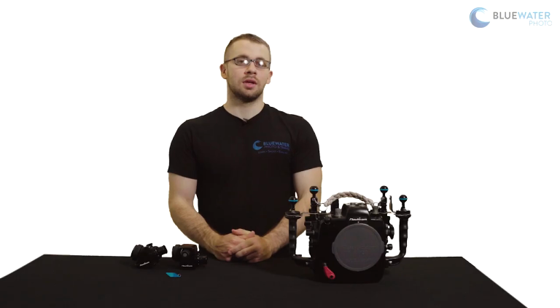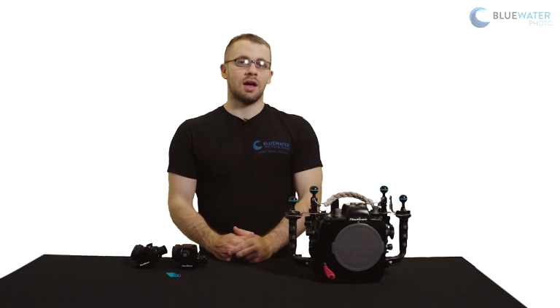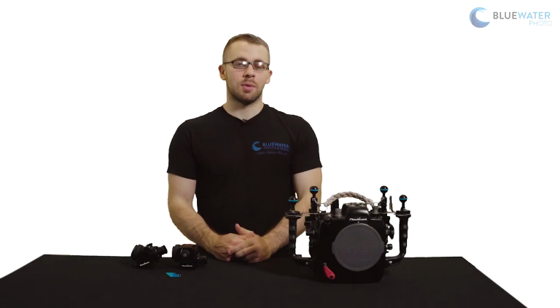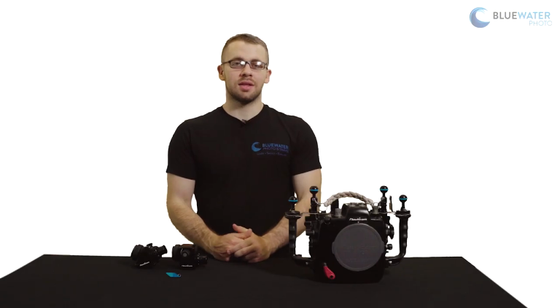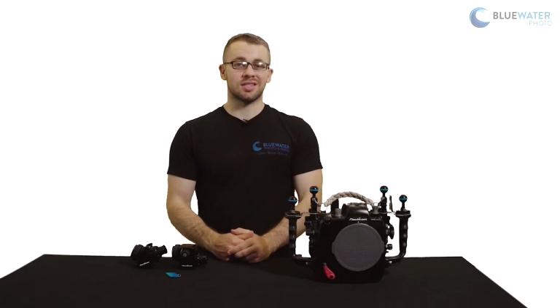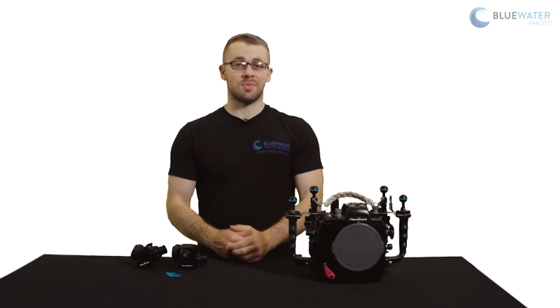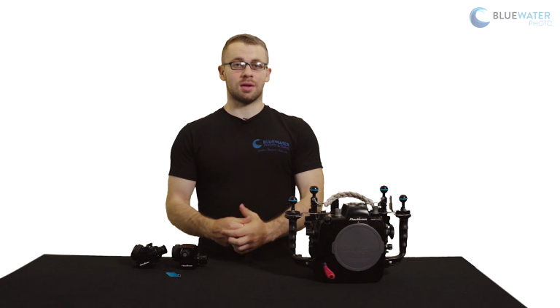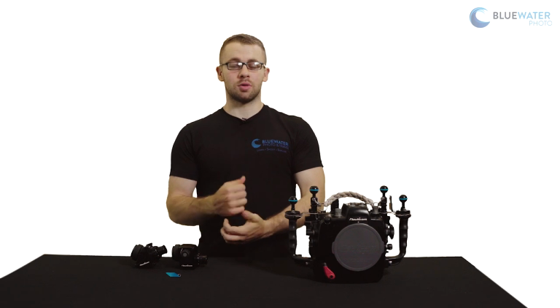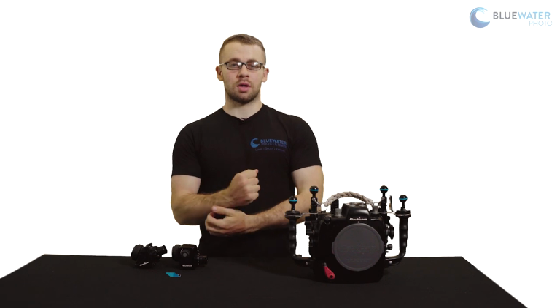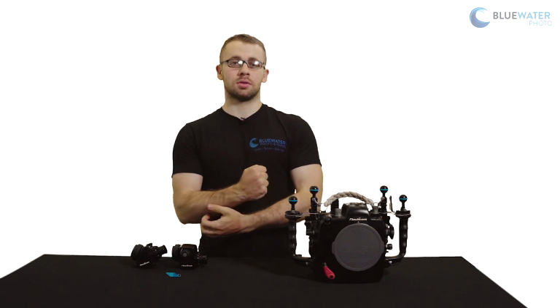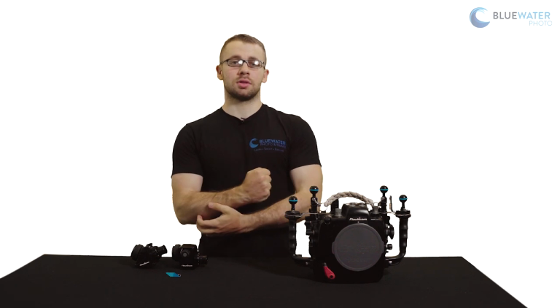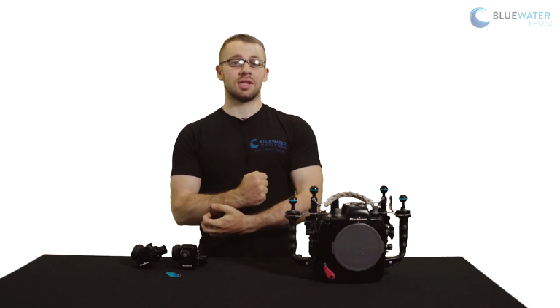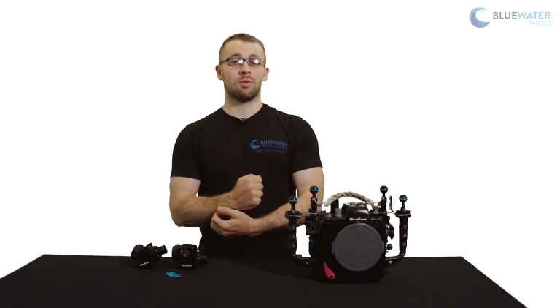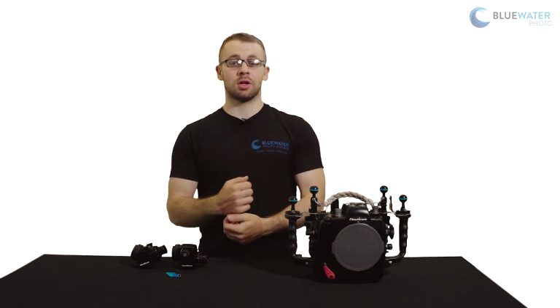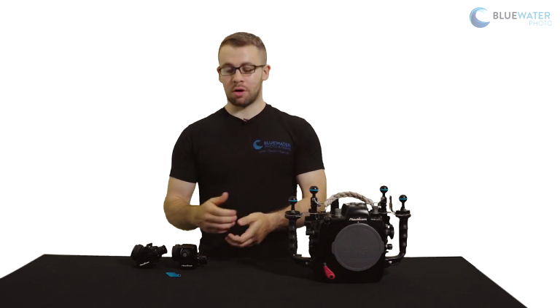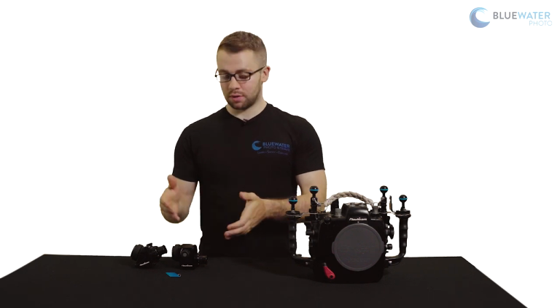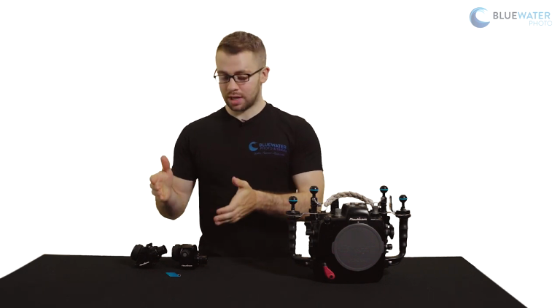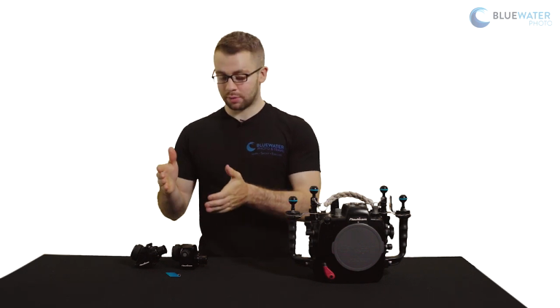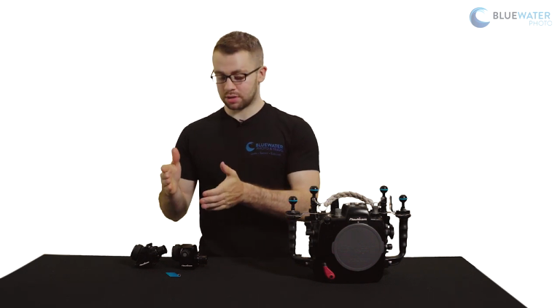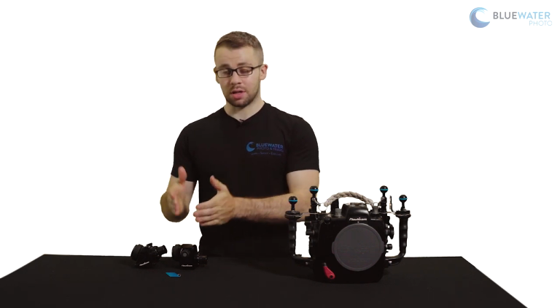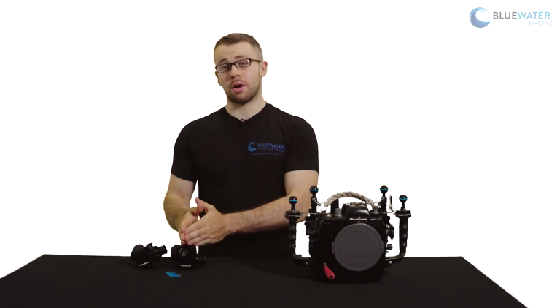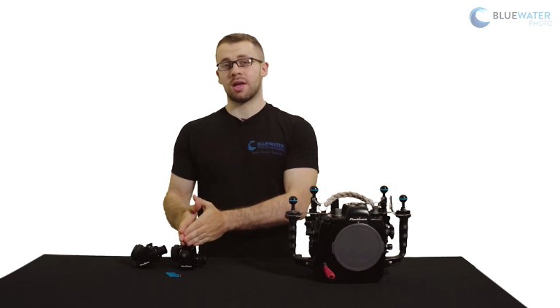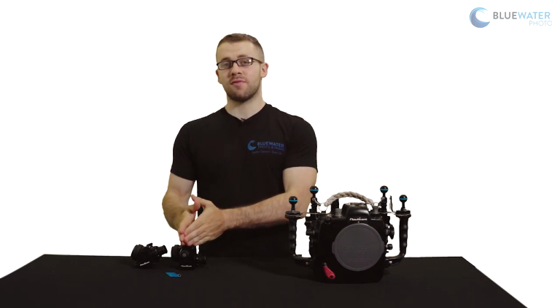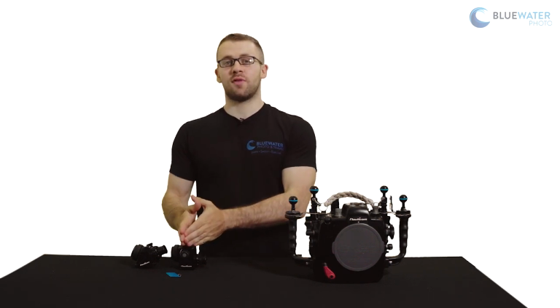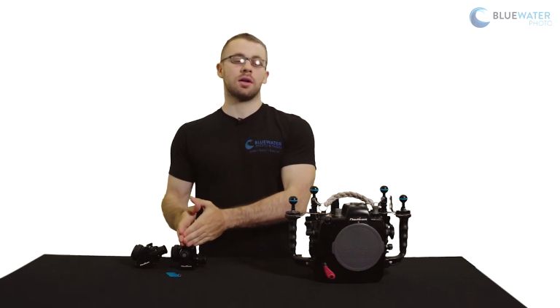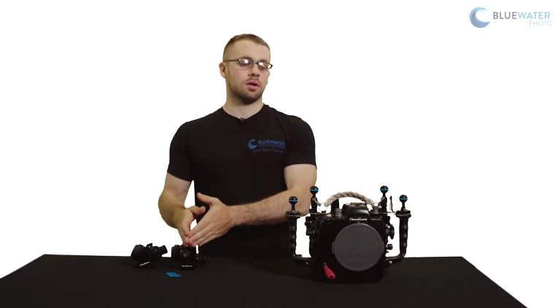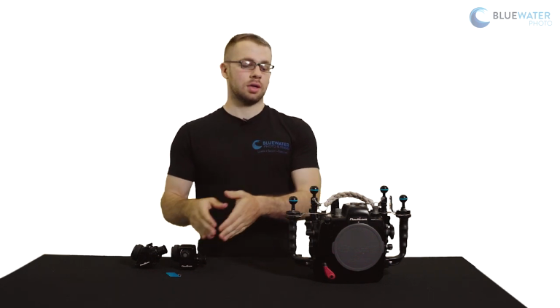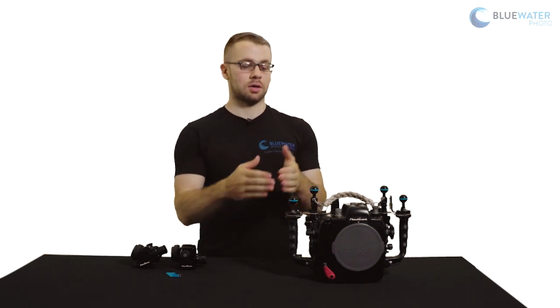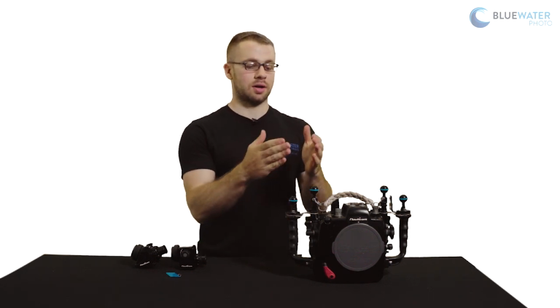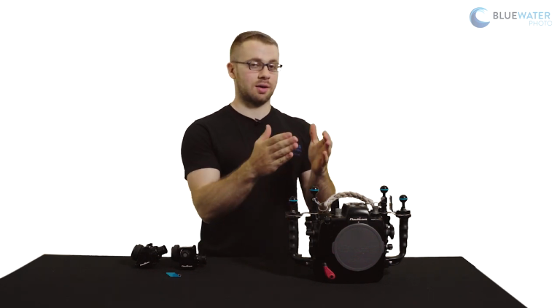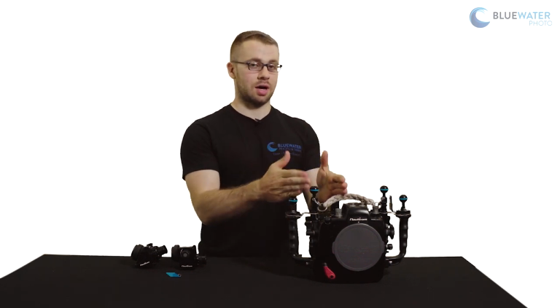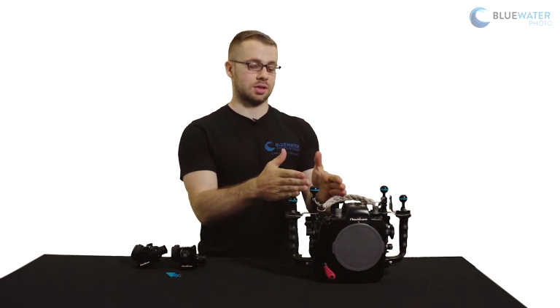Hey everybody, this is Matt at Blue Water. Today we're going to go over how to install an Autocam viewfinder and an Autocam housing.